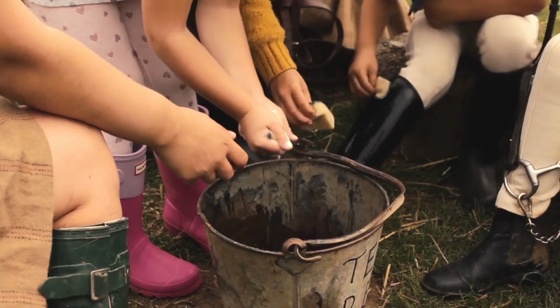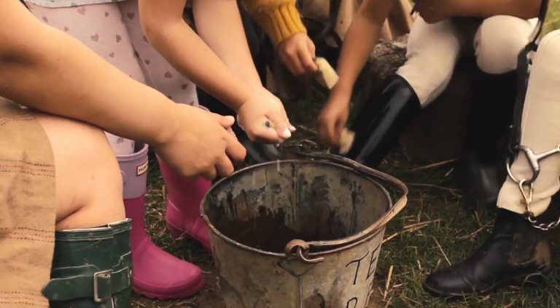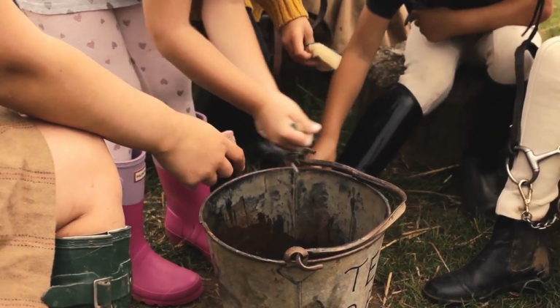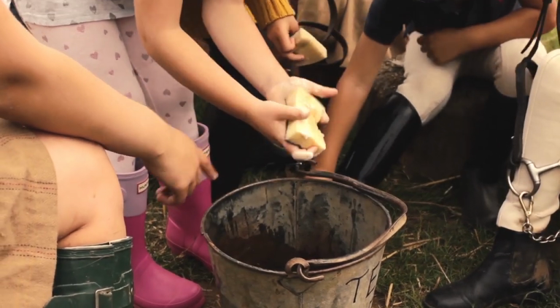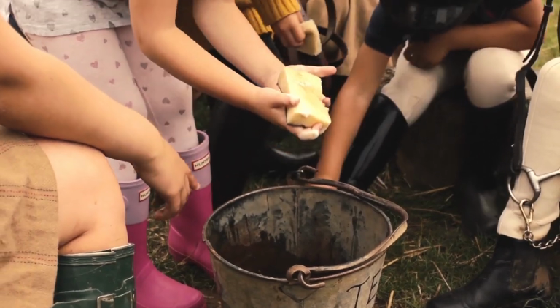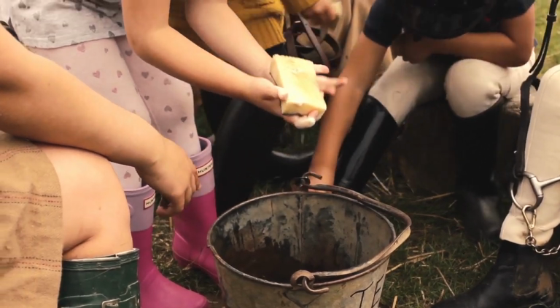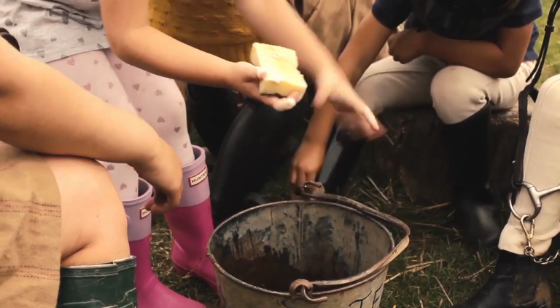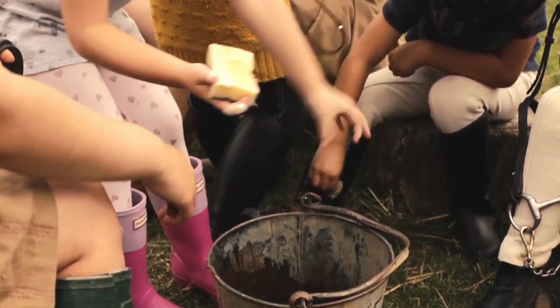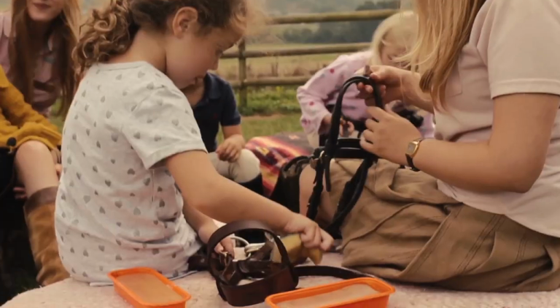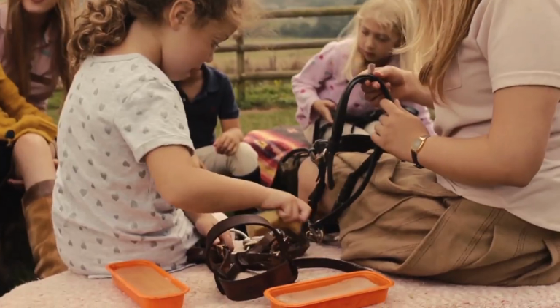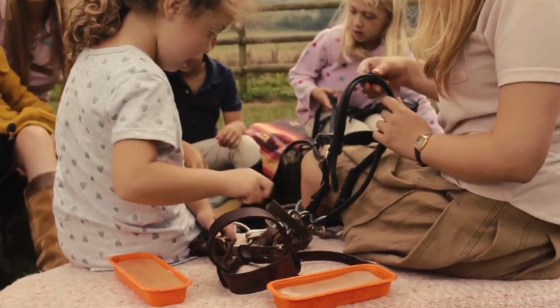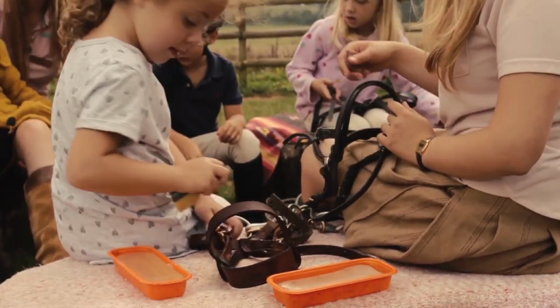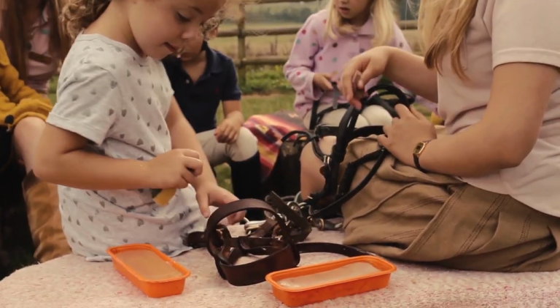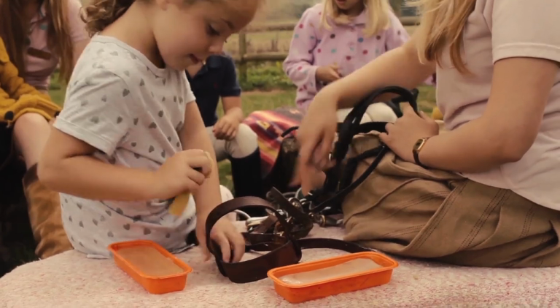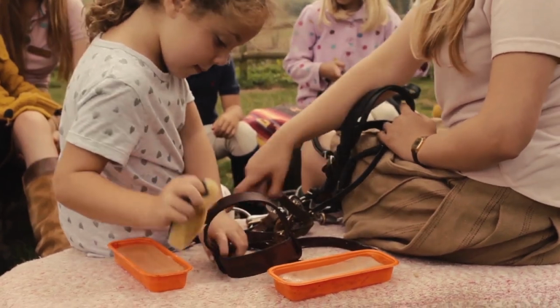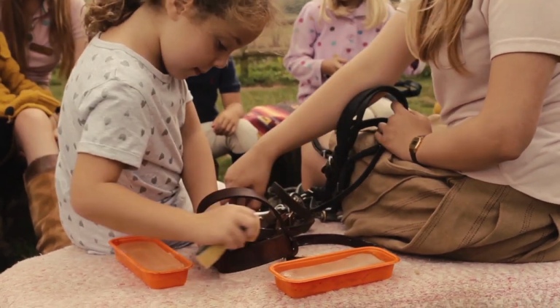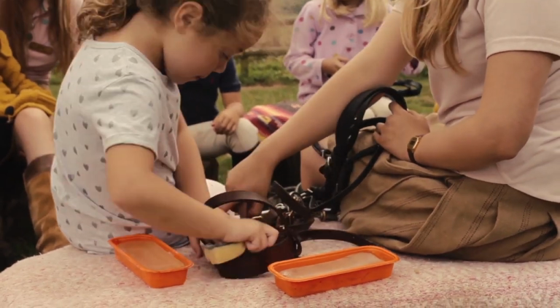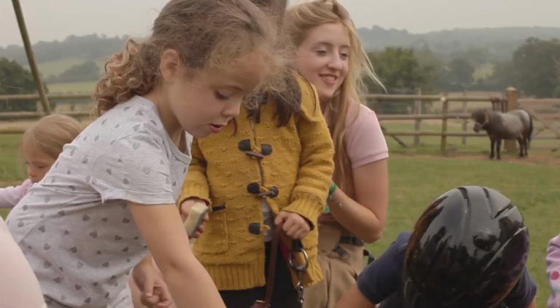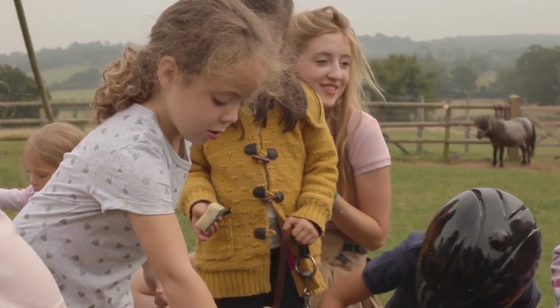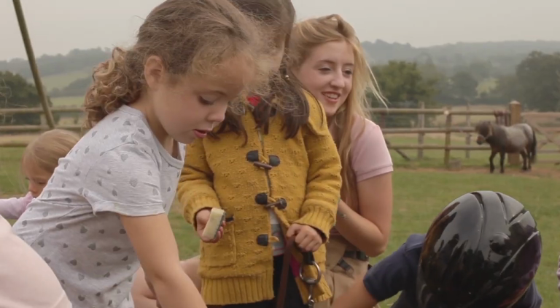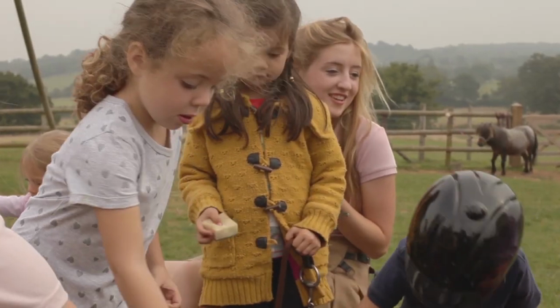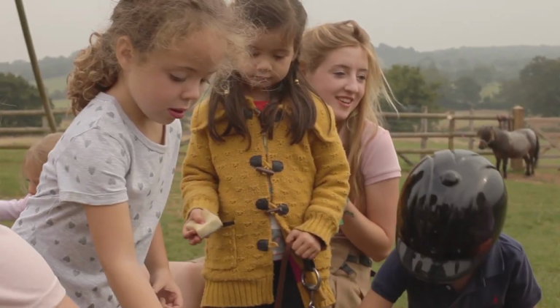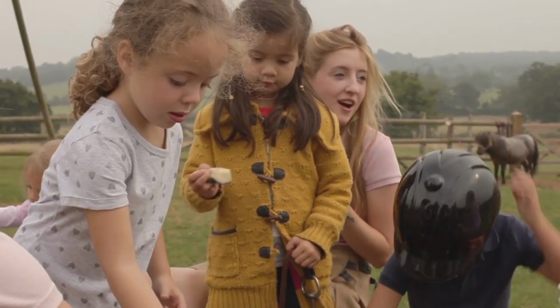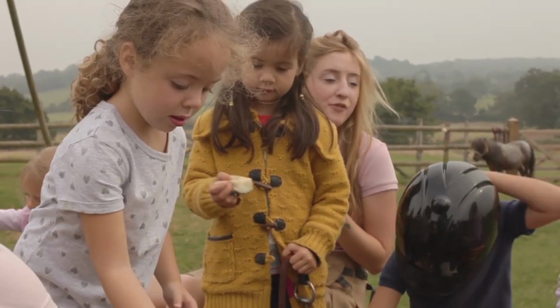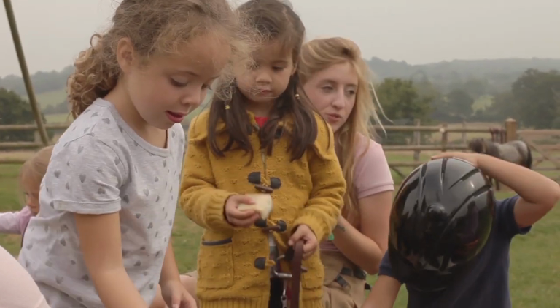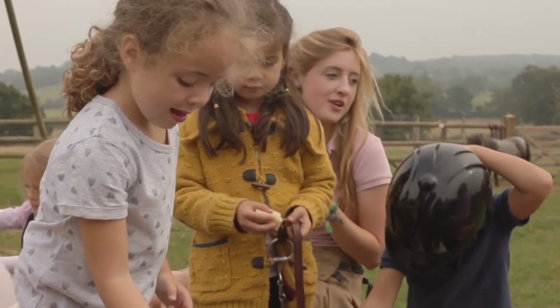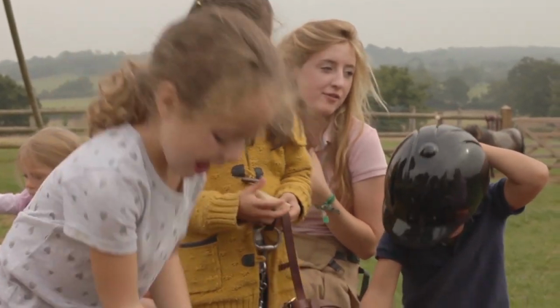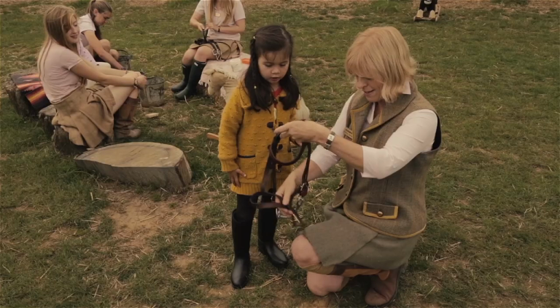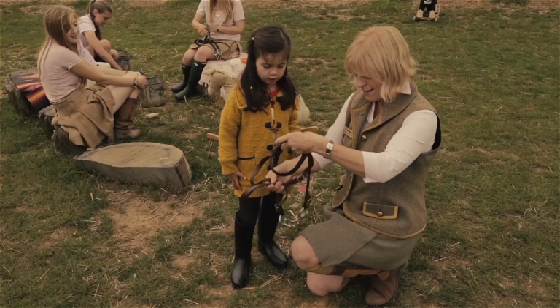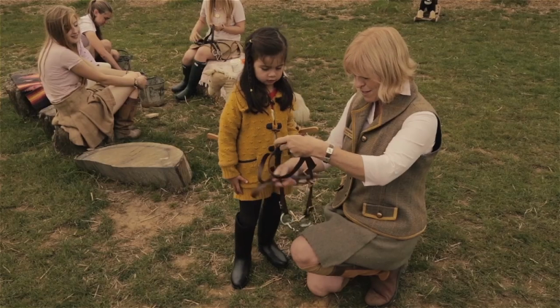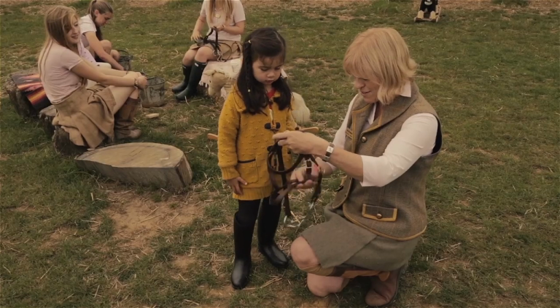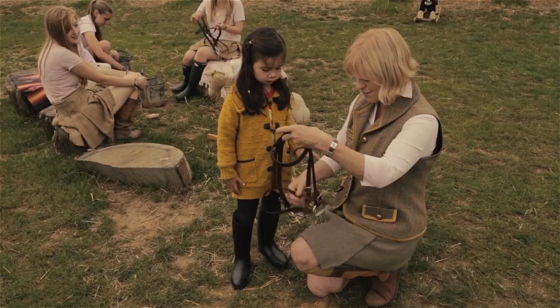So Imogen, have you cleaned your bridle? Can I have a look? It's important that it's clean for Muffin, isn't it? Beautiful — it's very clean. Muffin will like it, won't he?